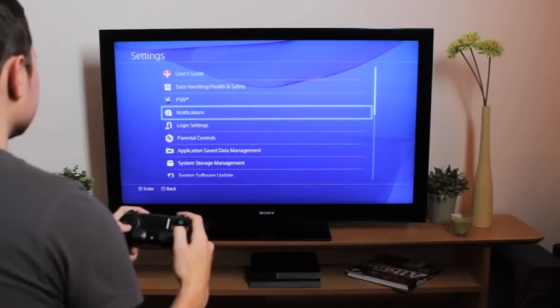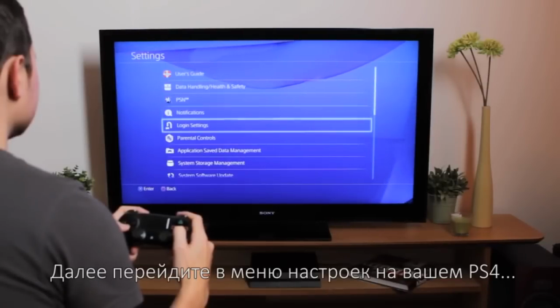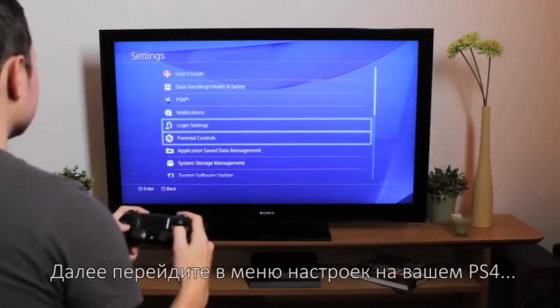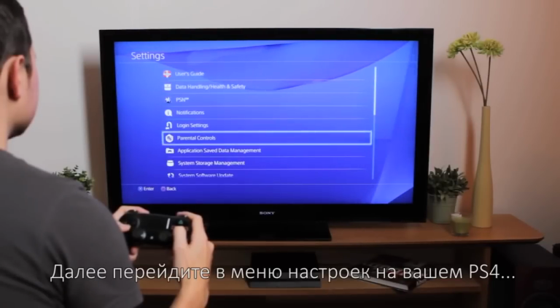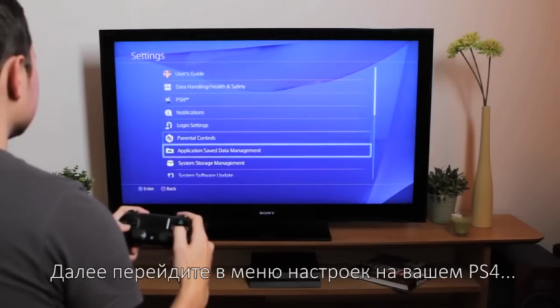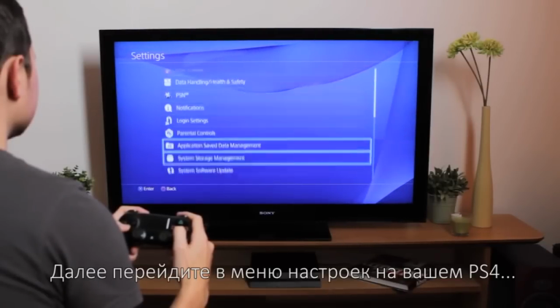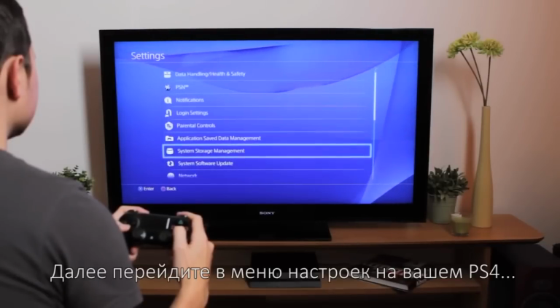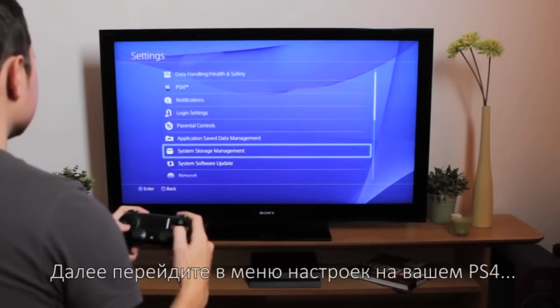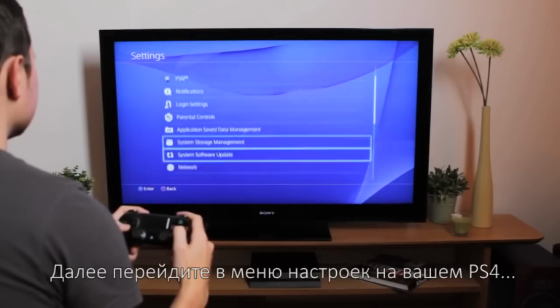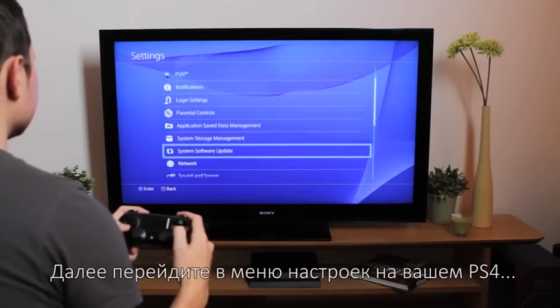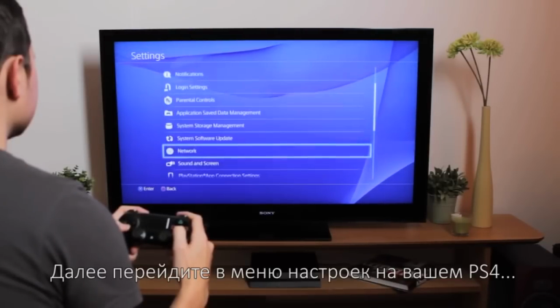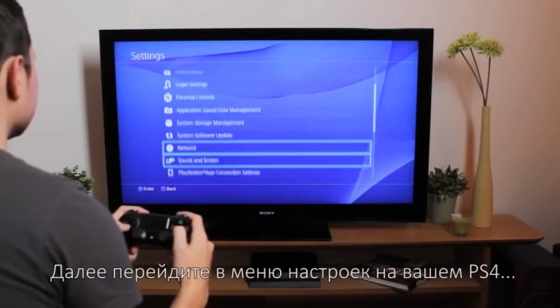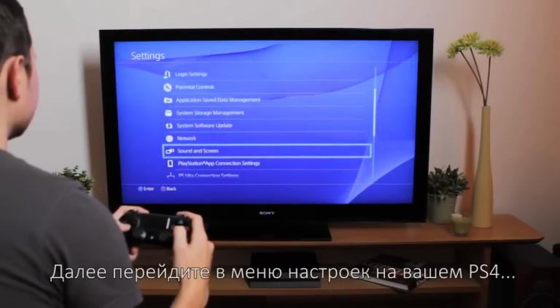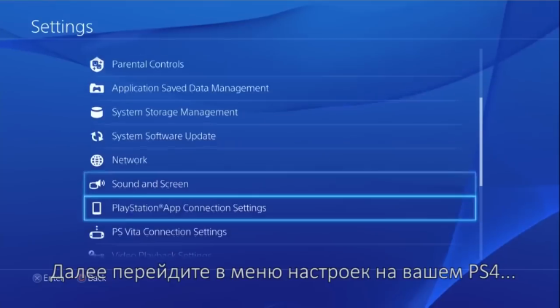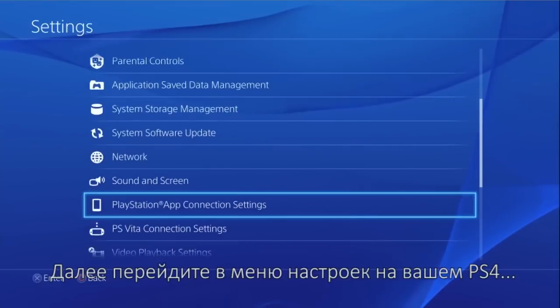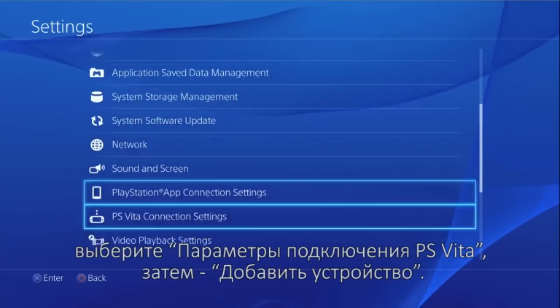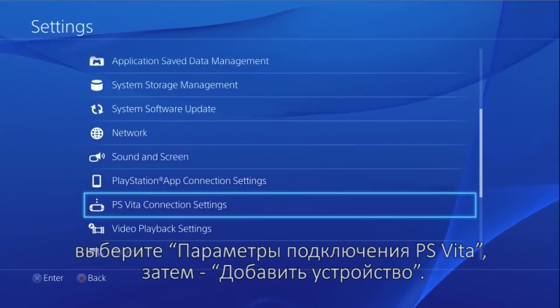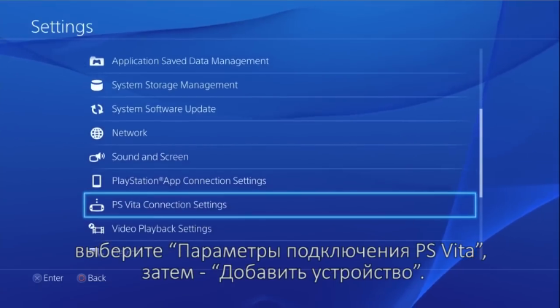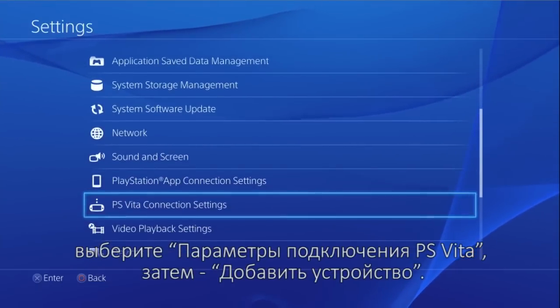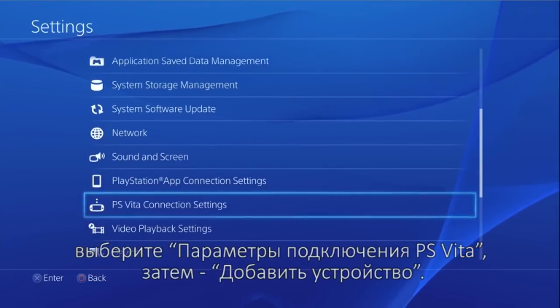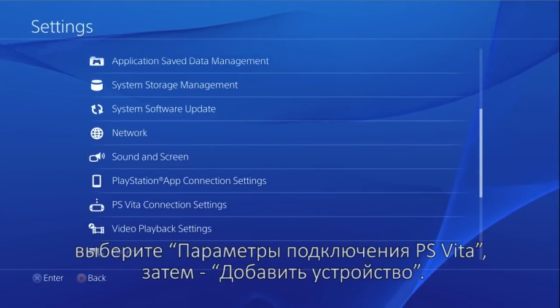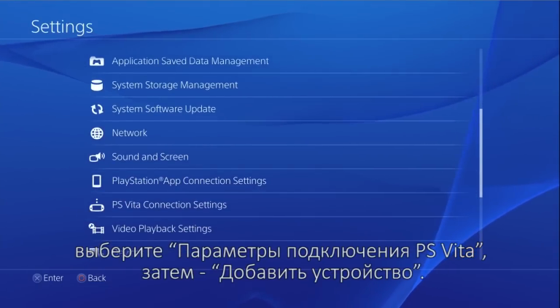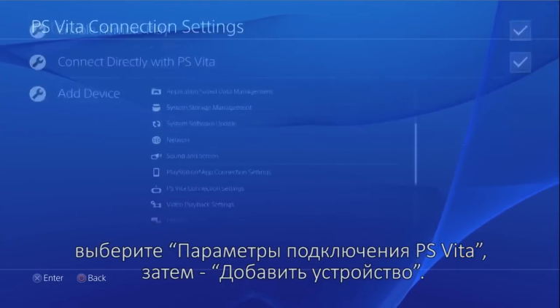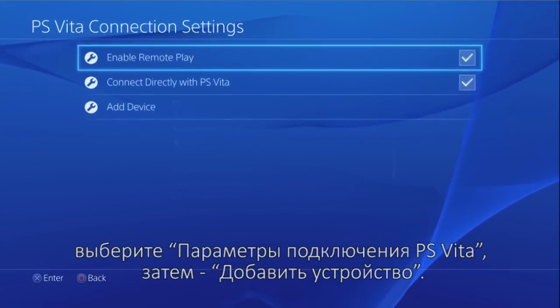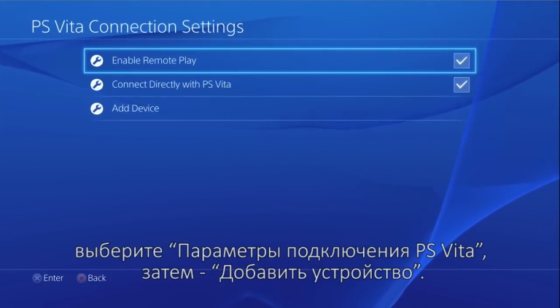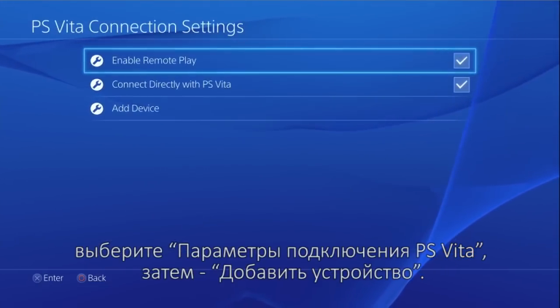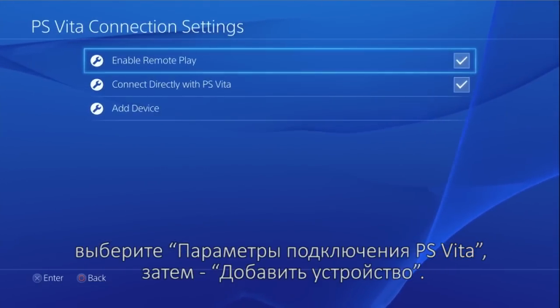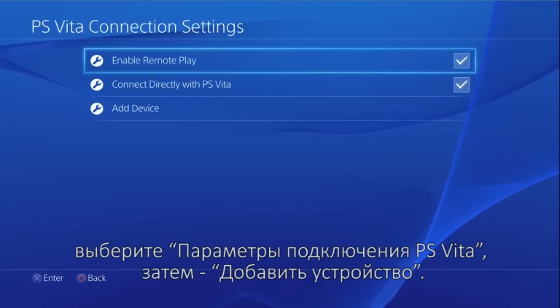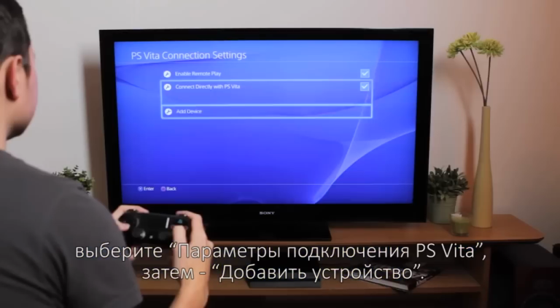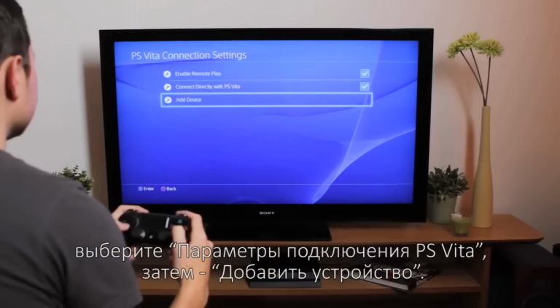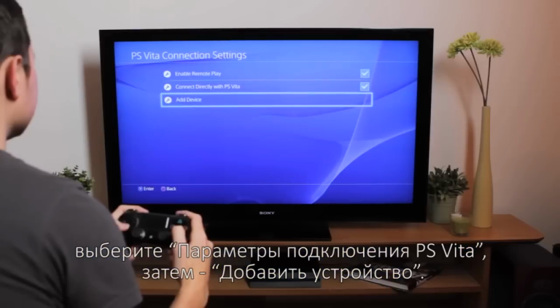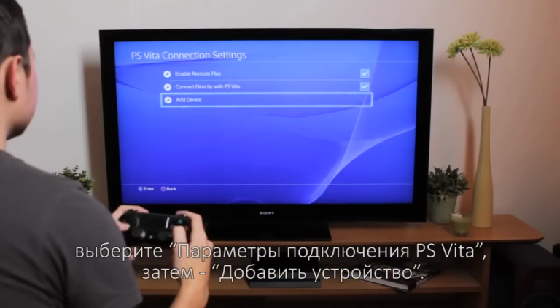Now, on your PS4, go to the Settings menu, select PS Vita Connection Settings, then choose Add Device.